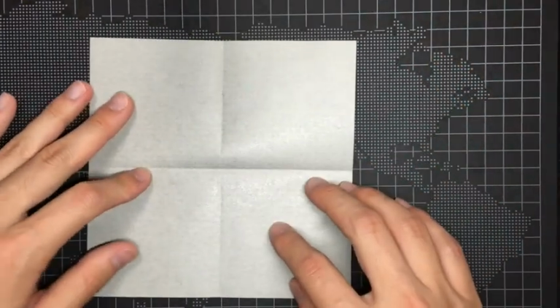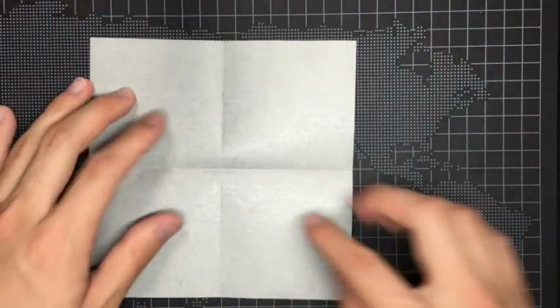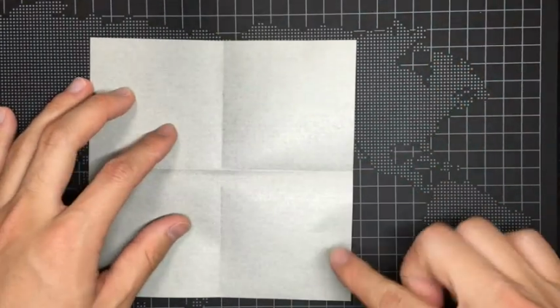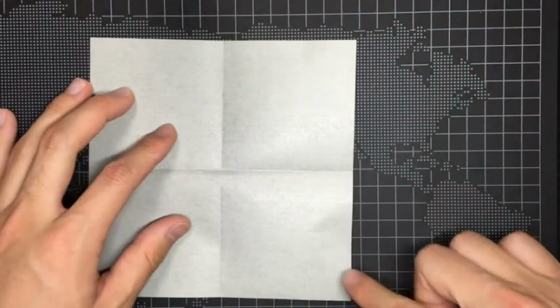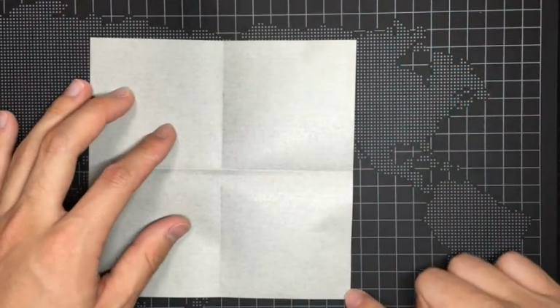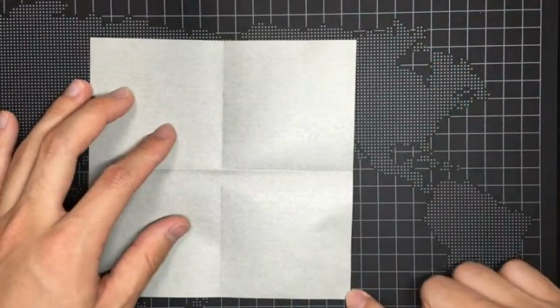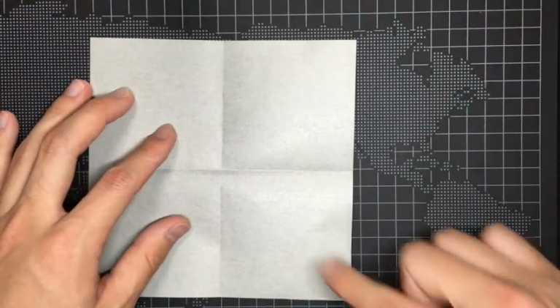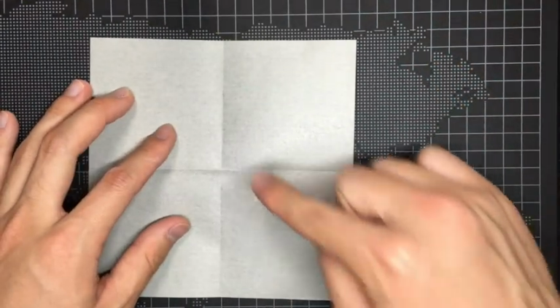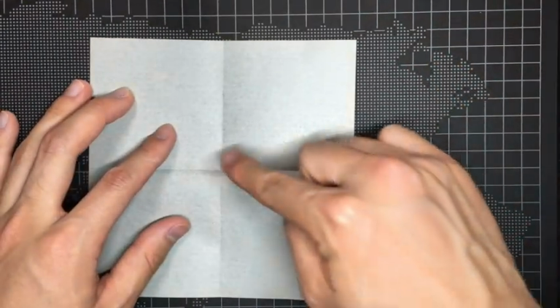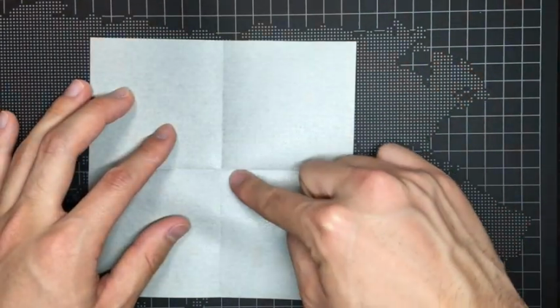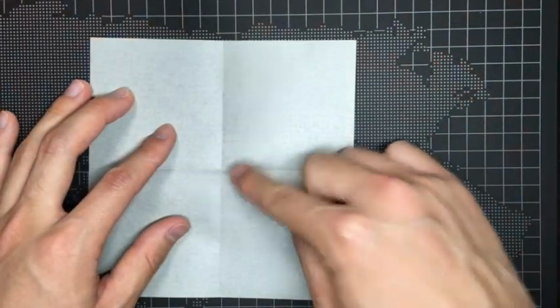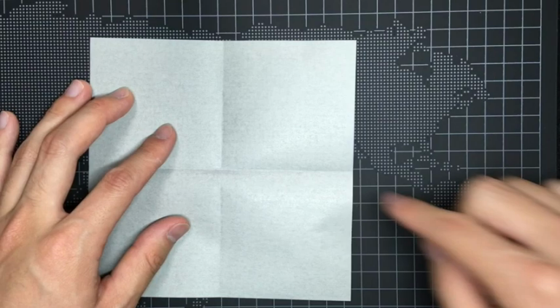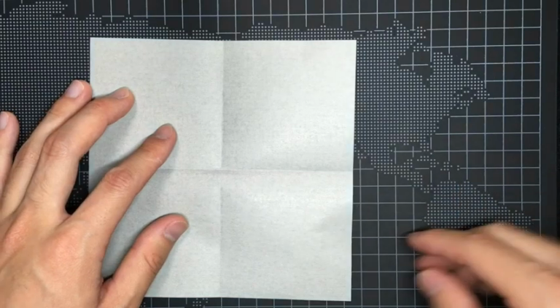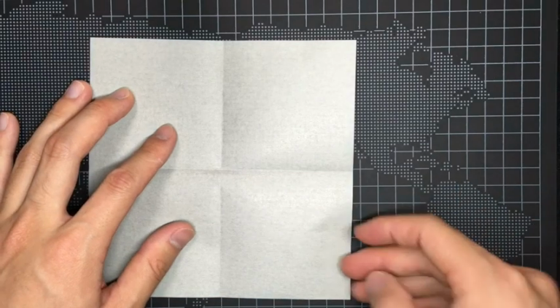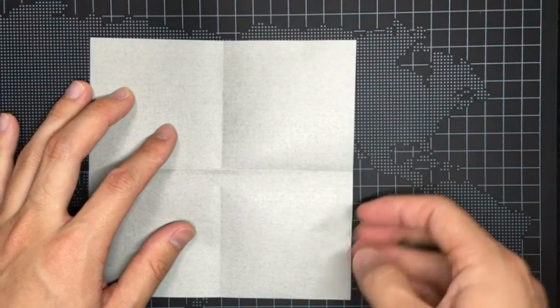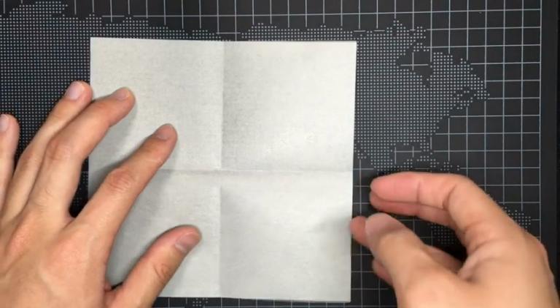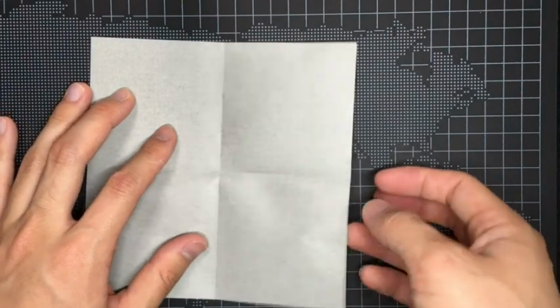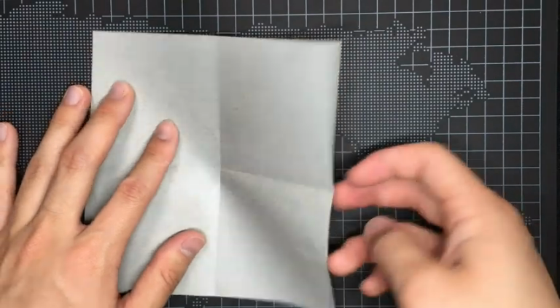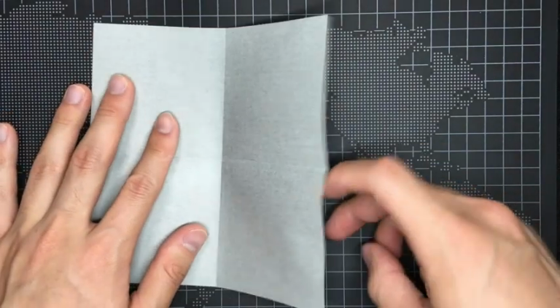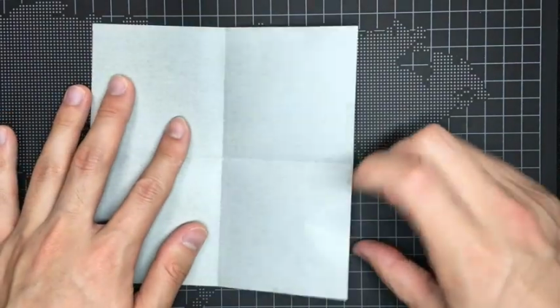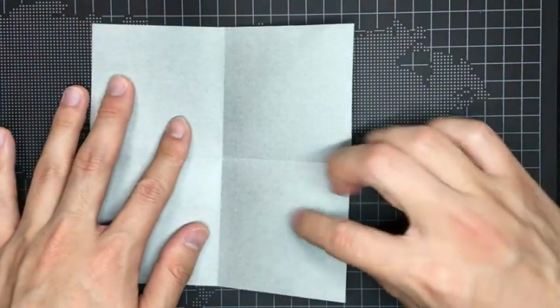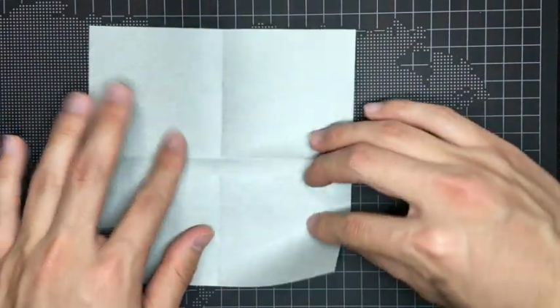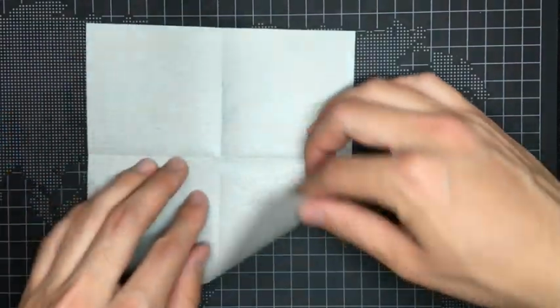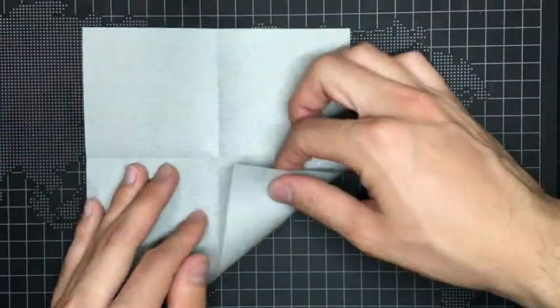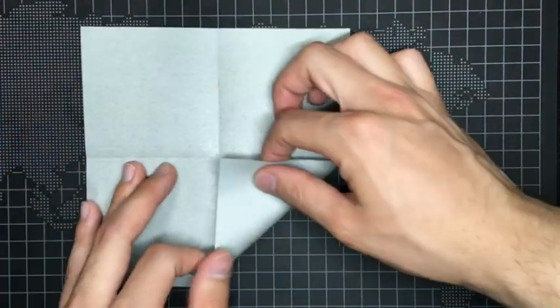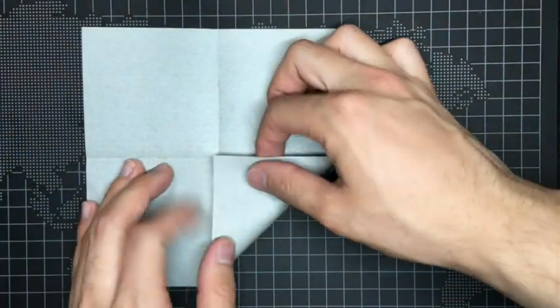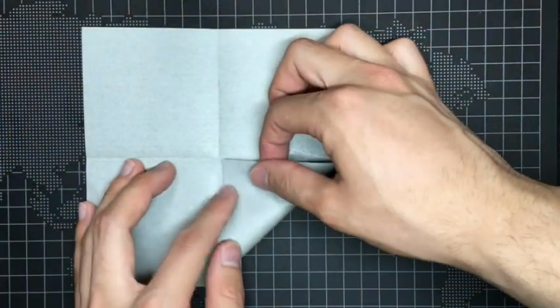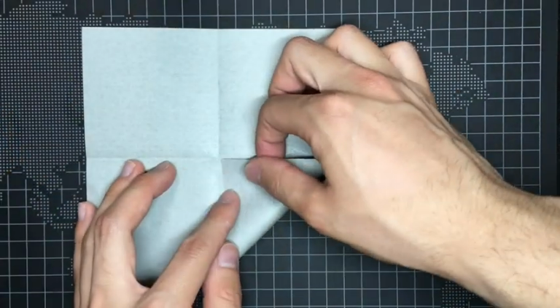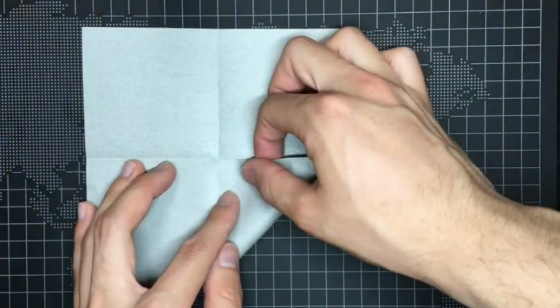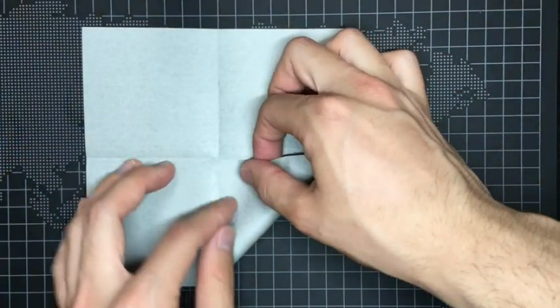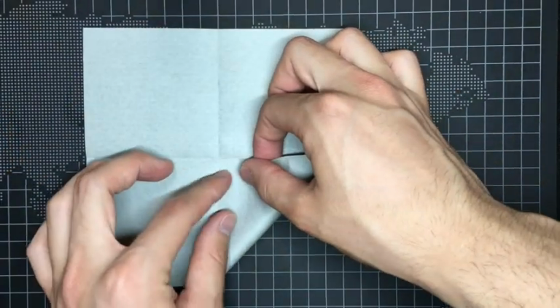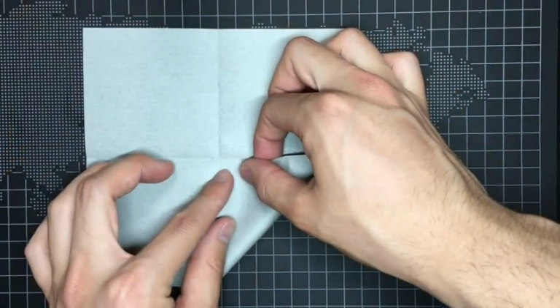Then fold all four corners to the center part of the paper like this.